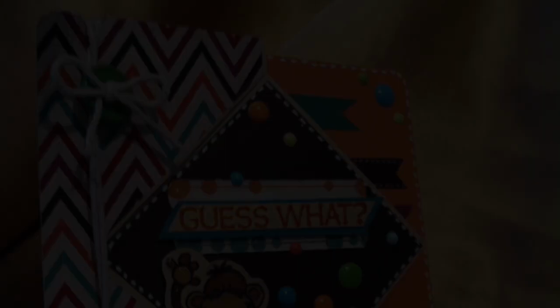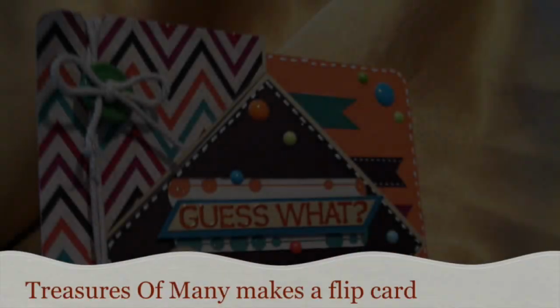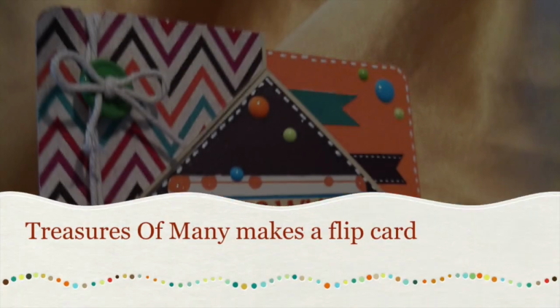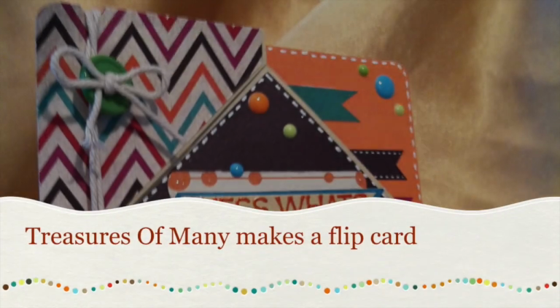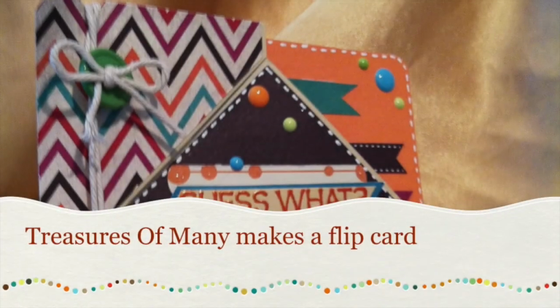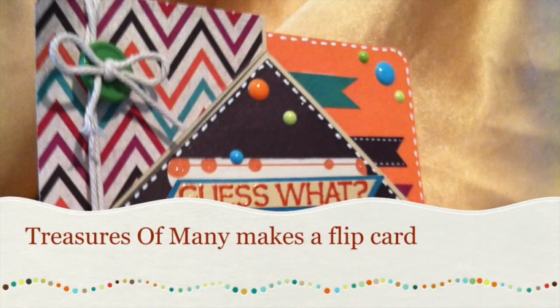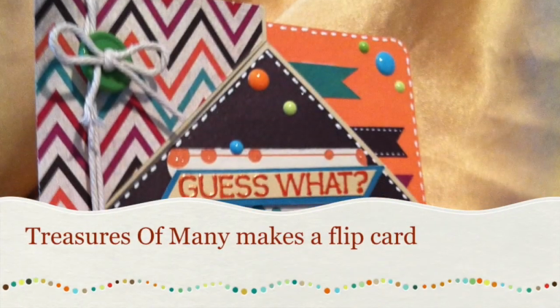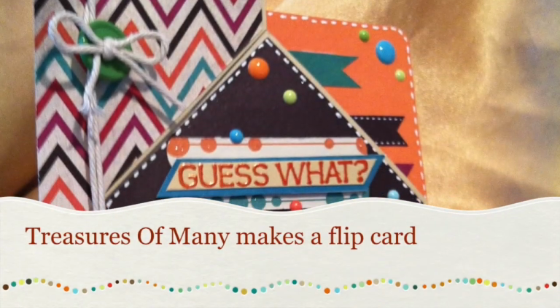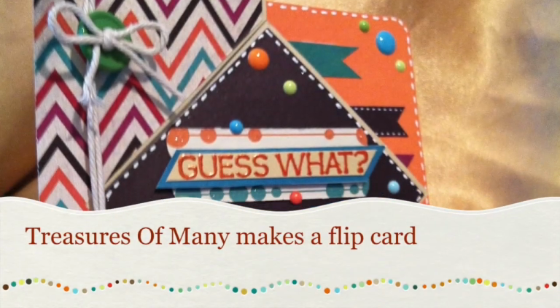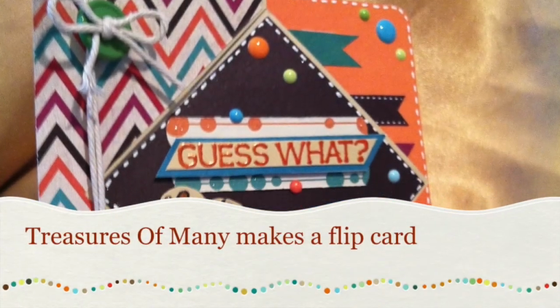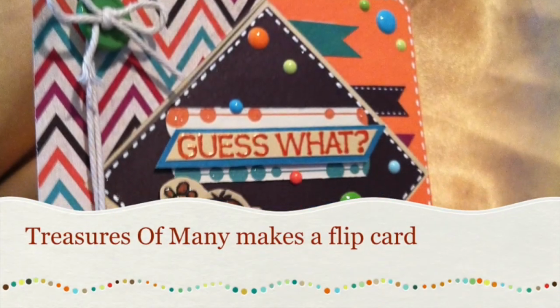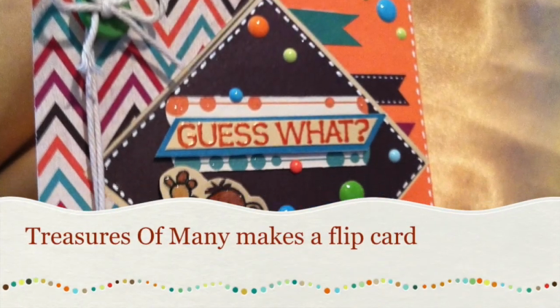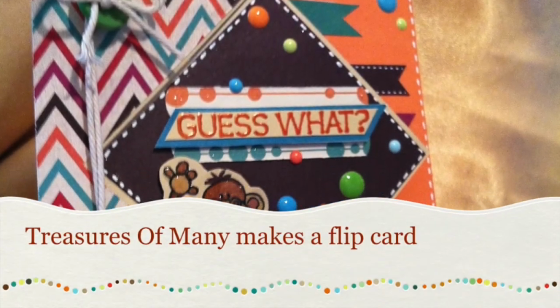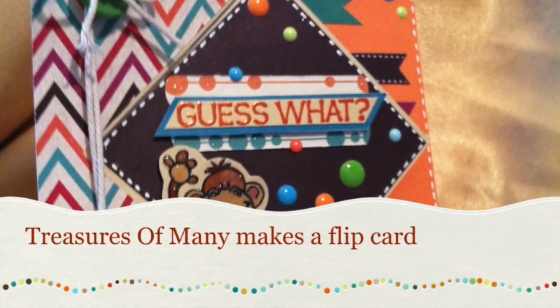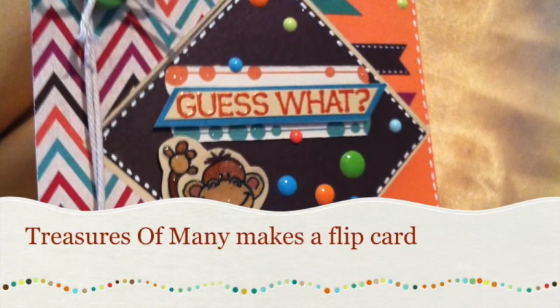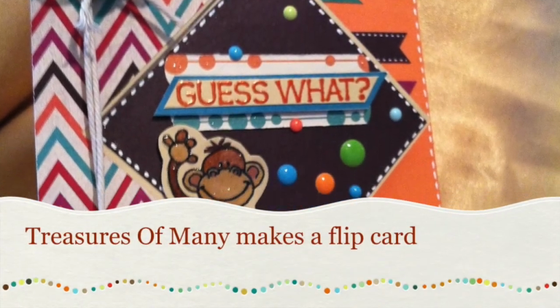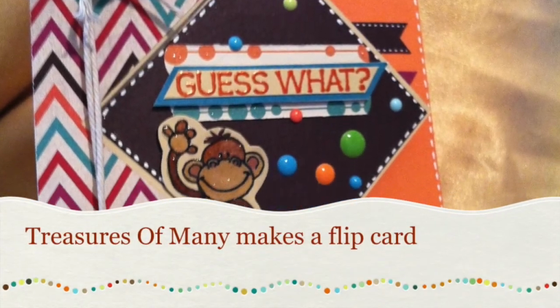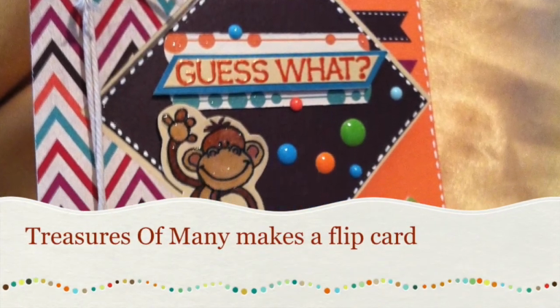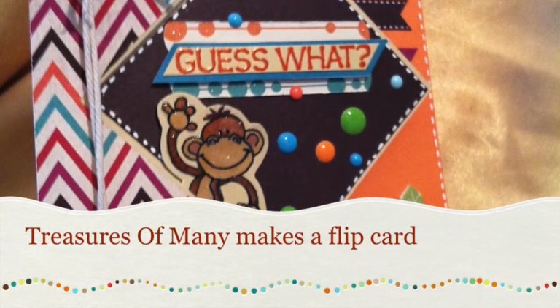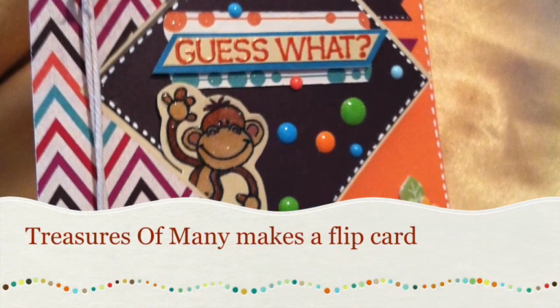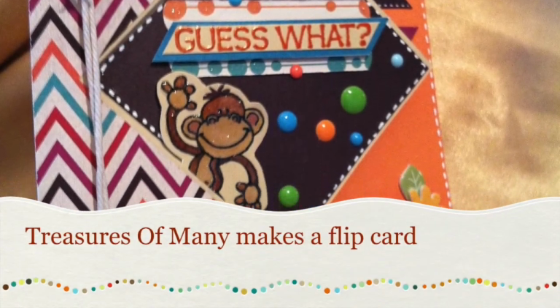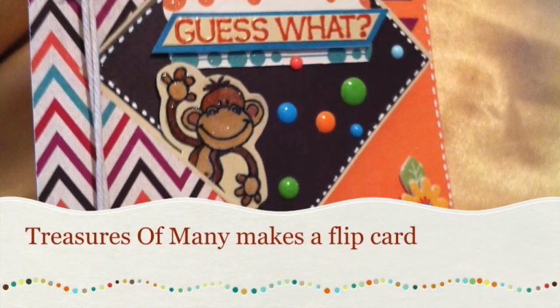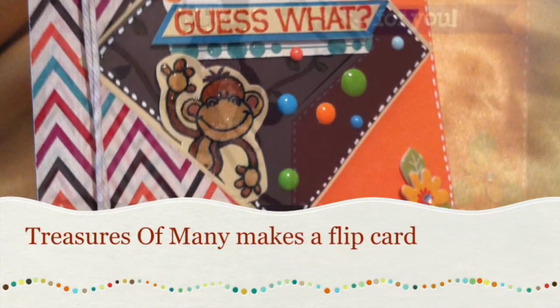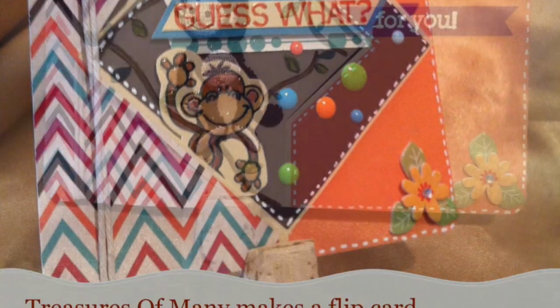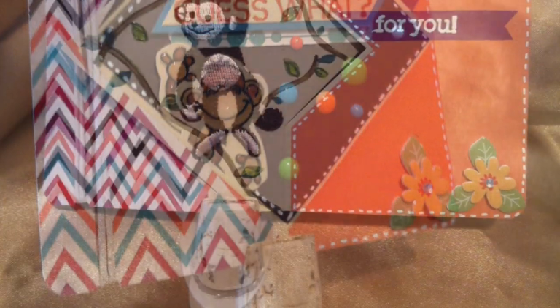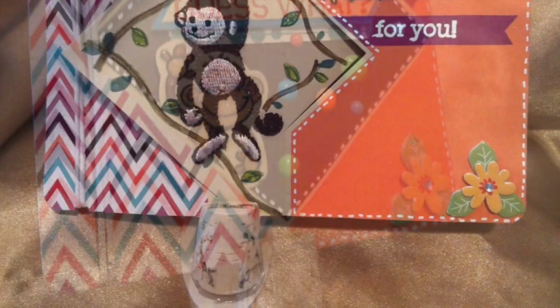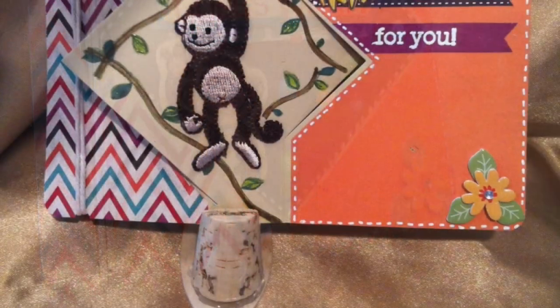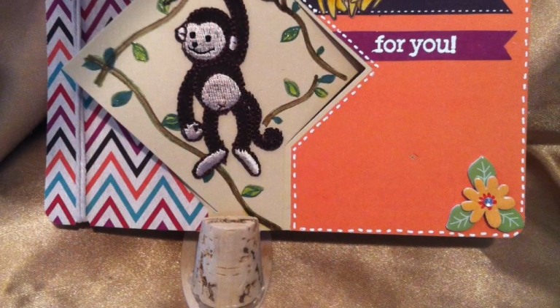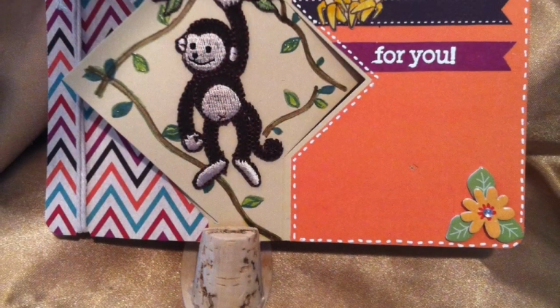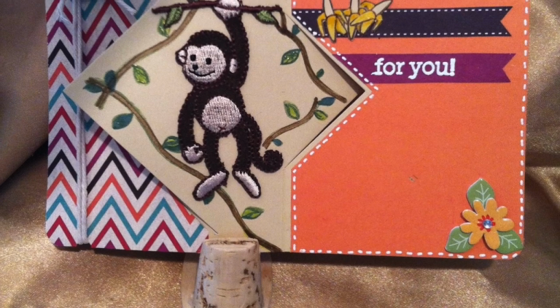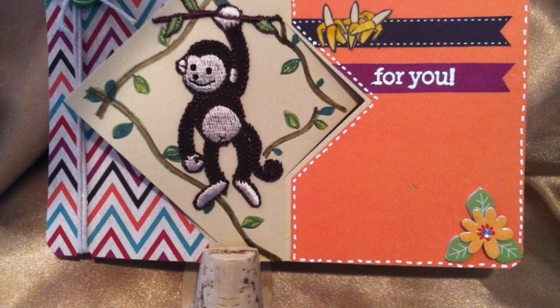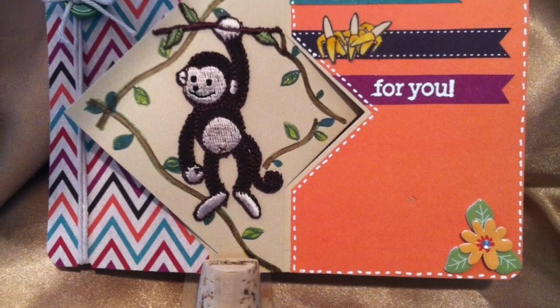Hey guys, this is Natalie with Treasures Mini. Today we're going to be making this really, really cute little monkey flip card.